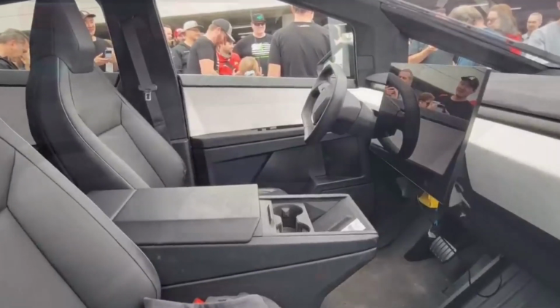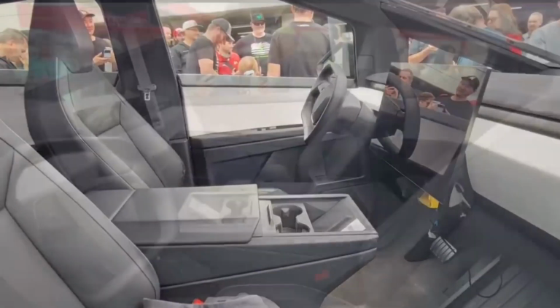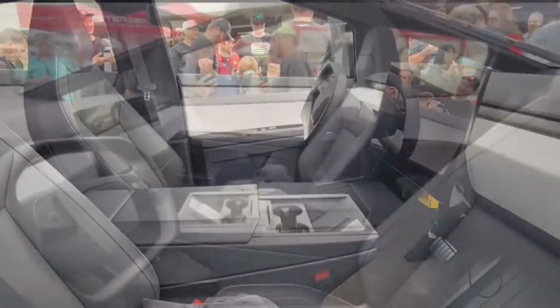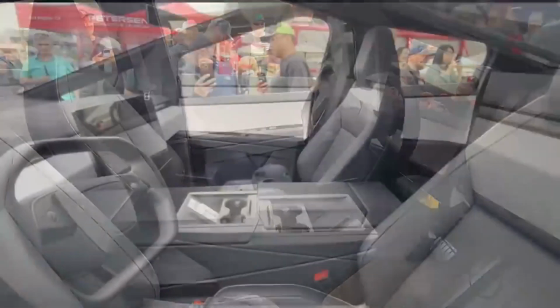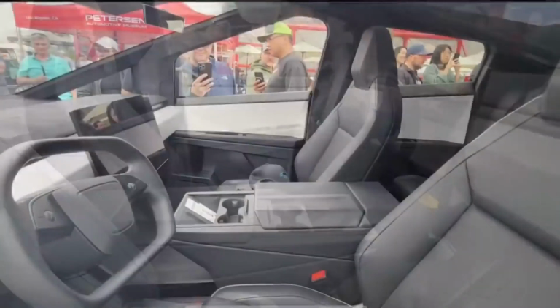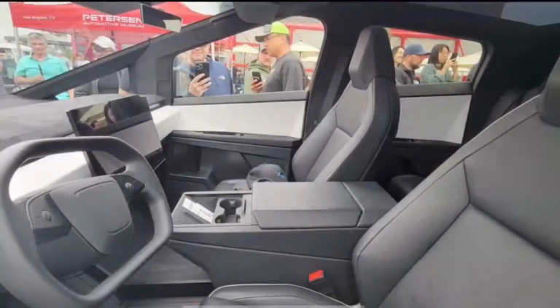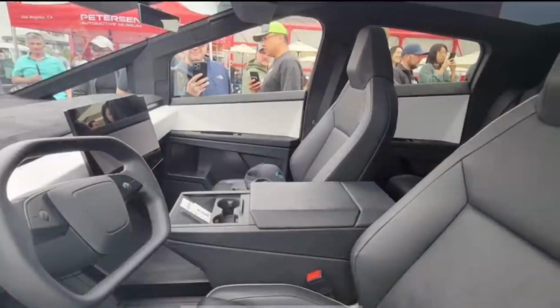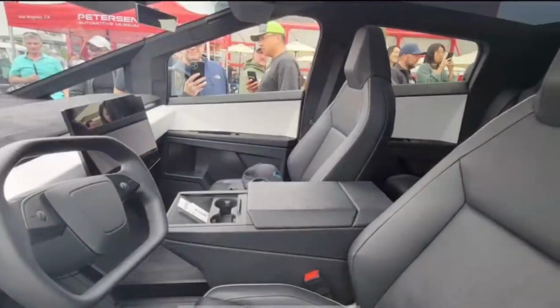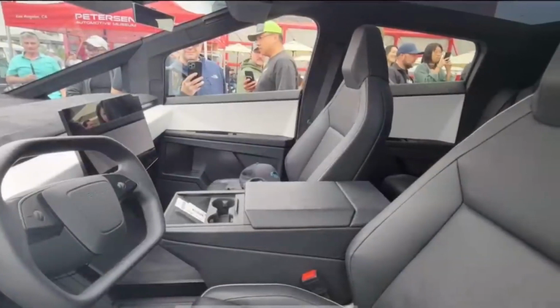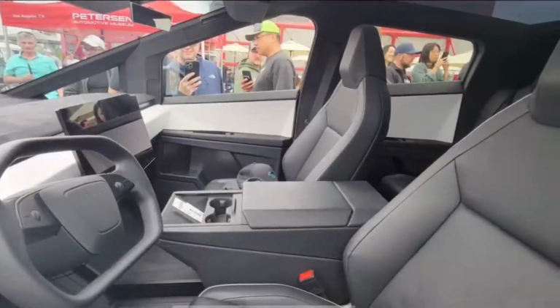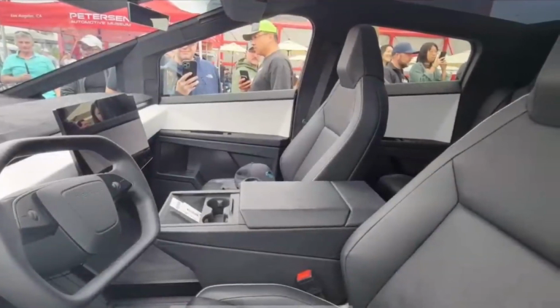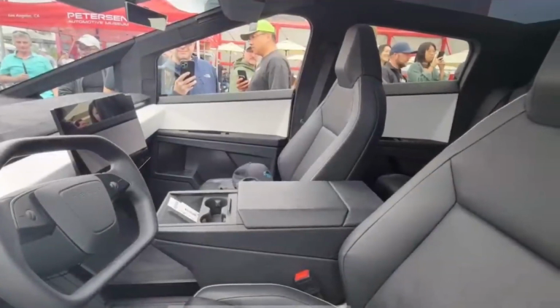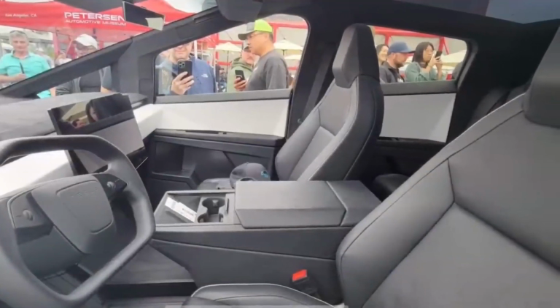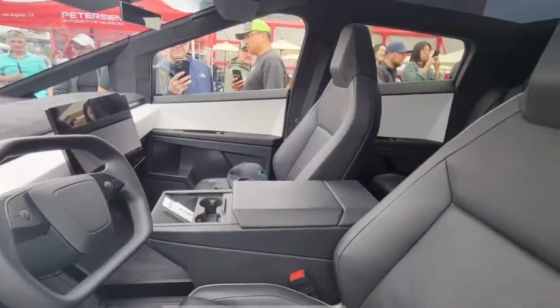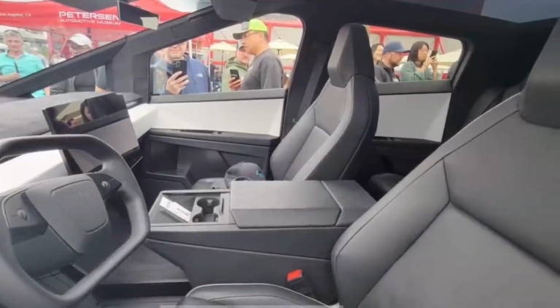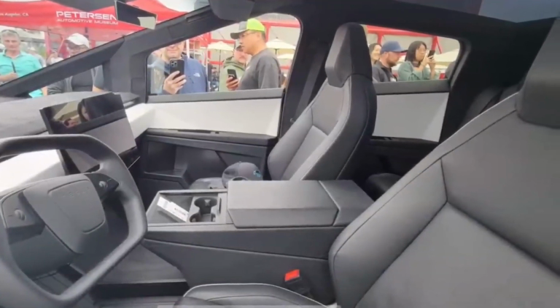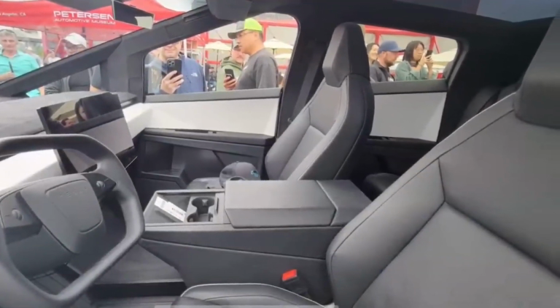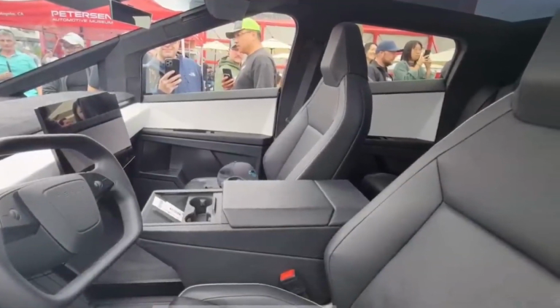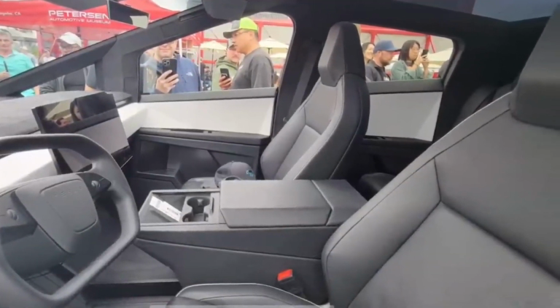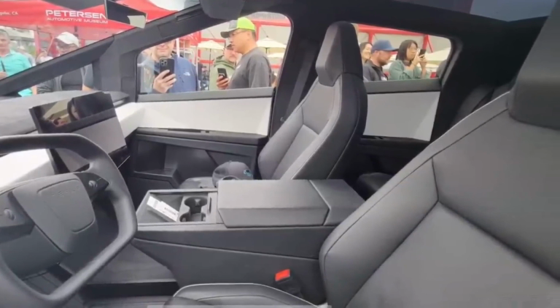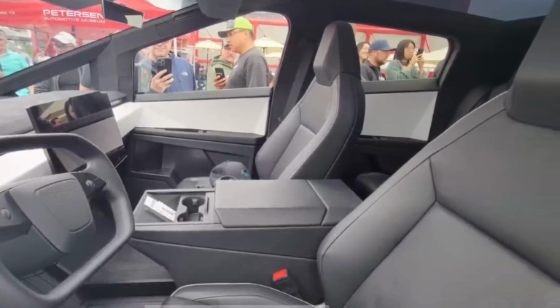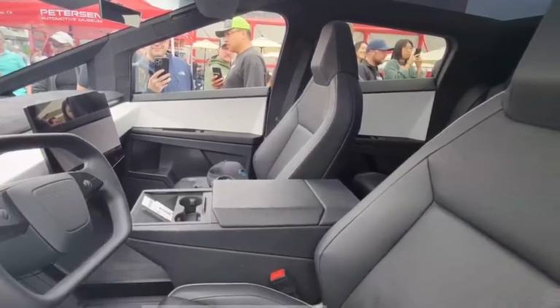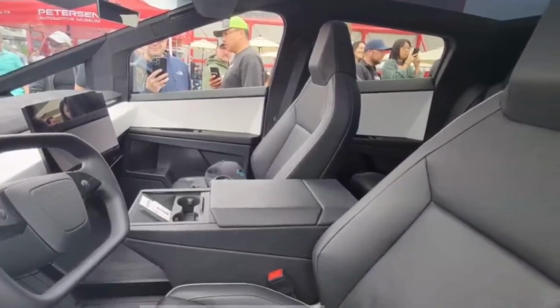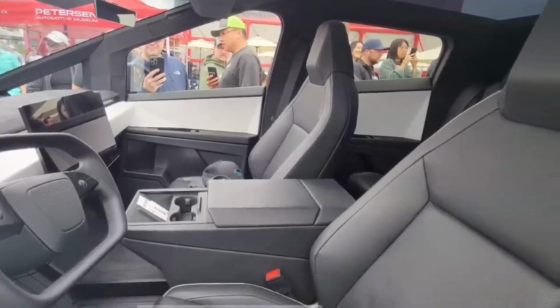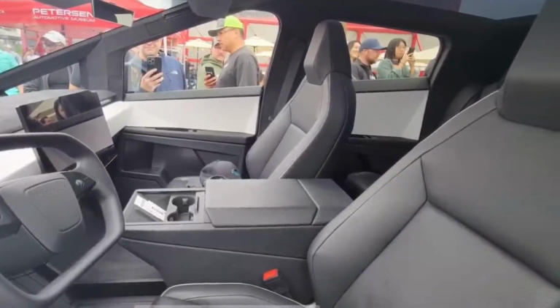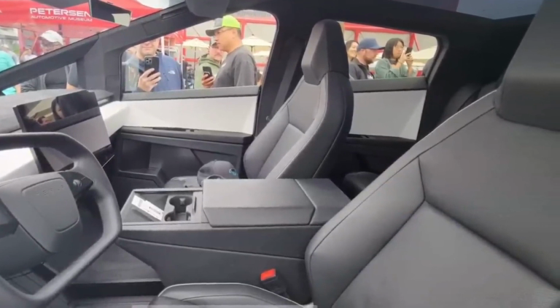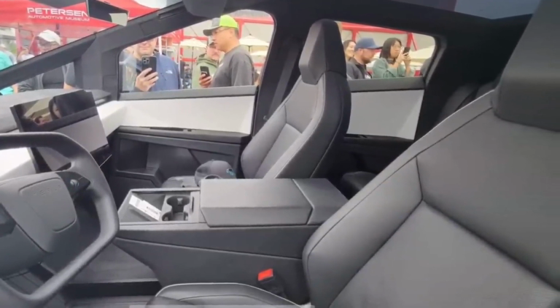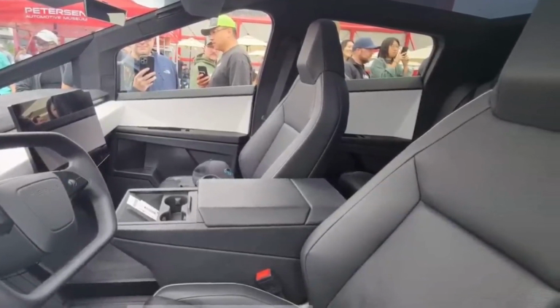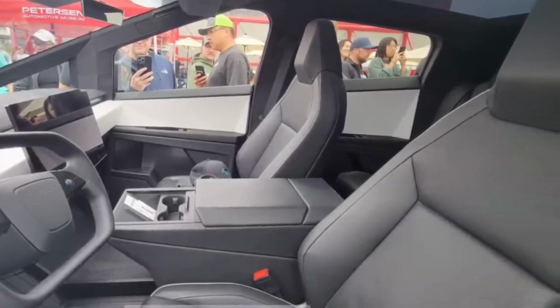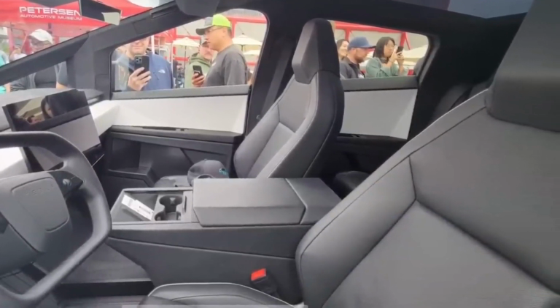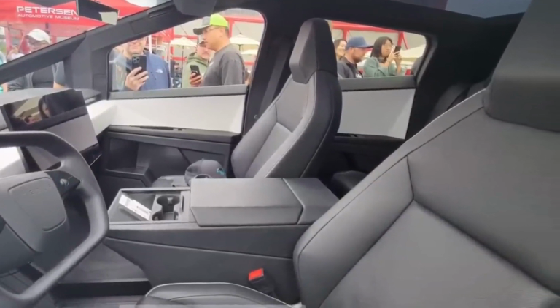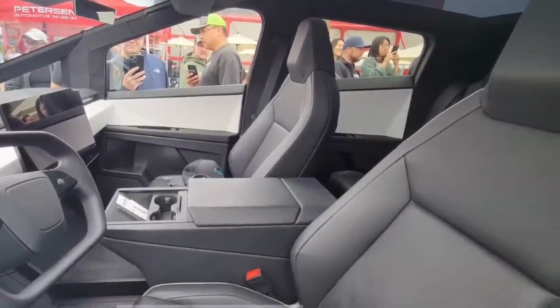Tesla will begin Cybertruck deliveries this year, with volume production being achieved in 2024.